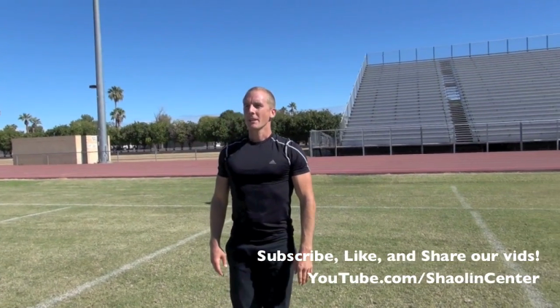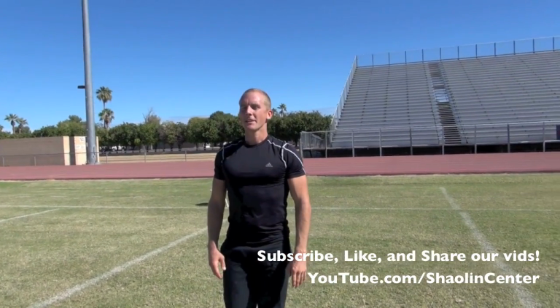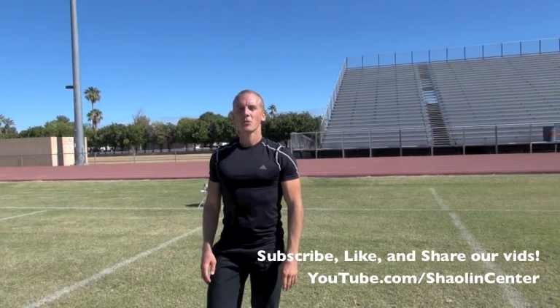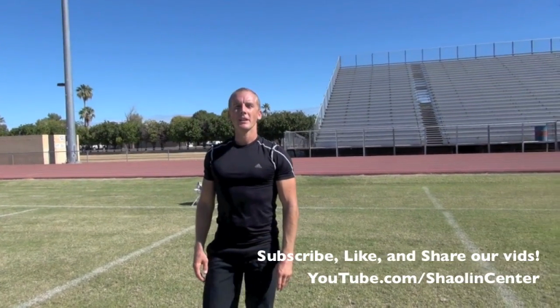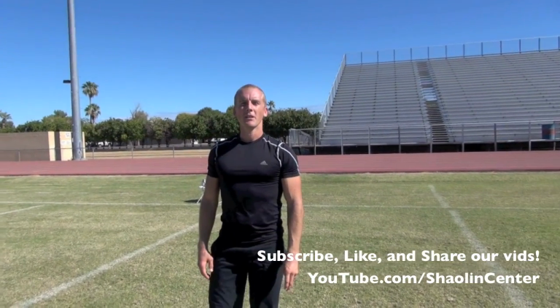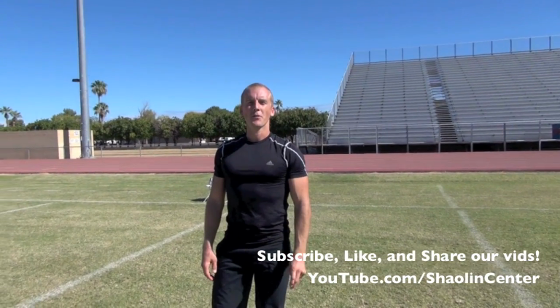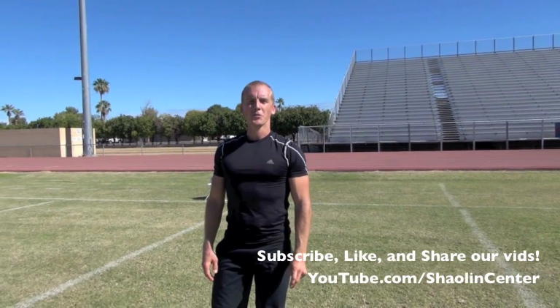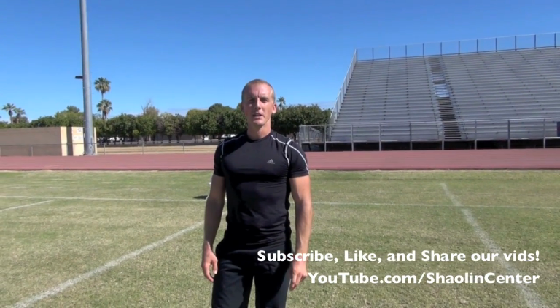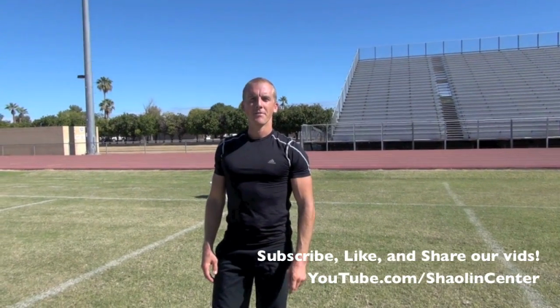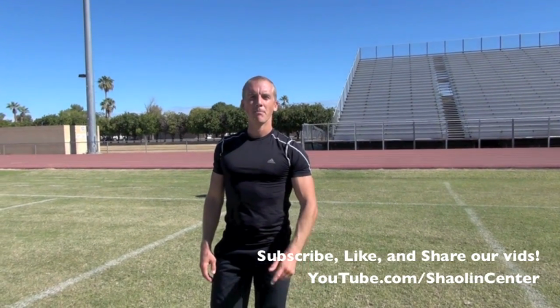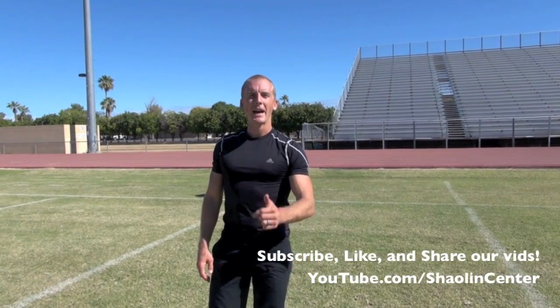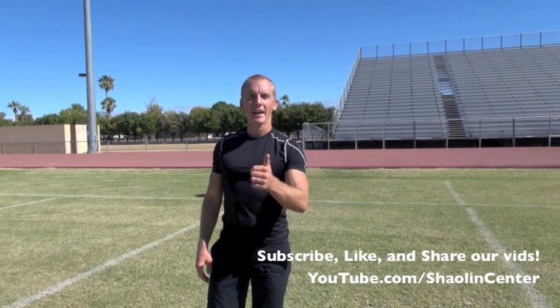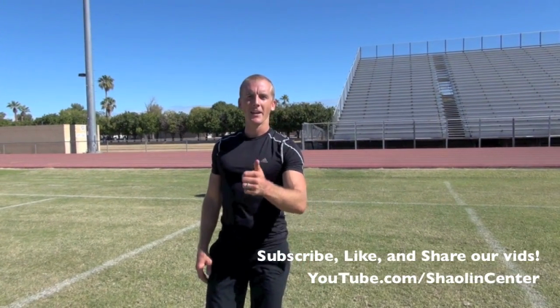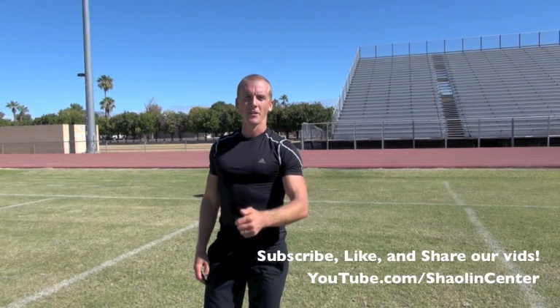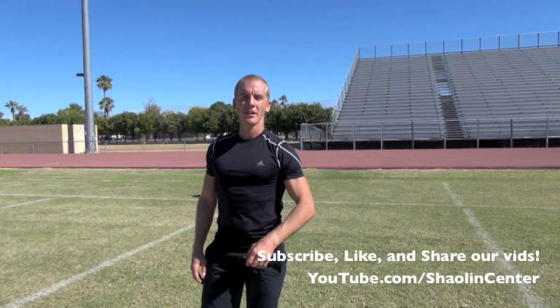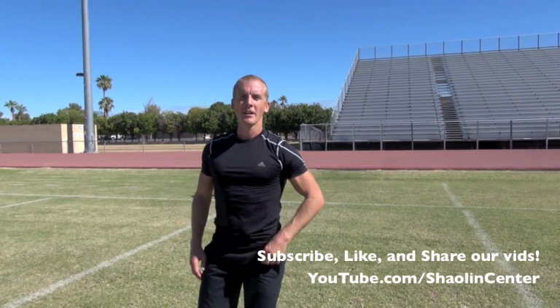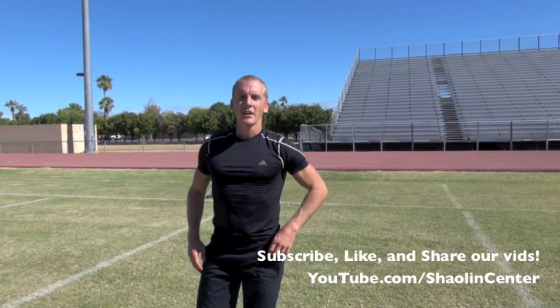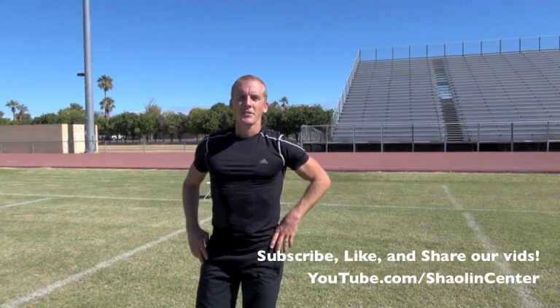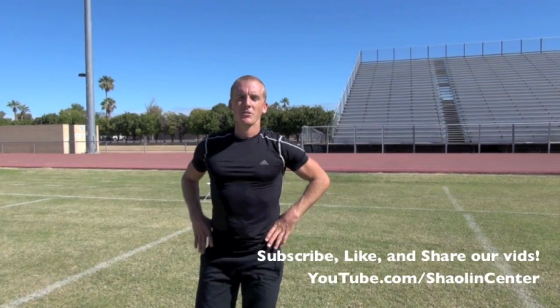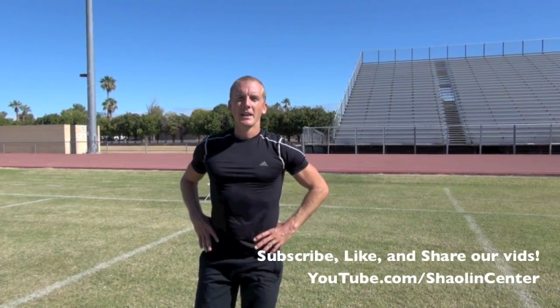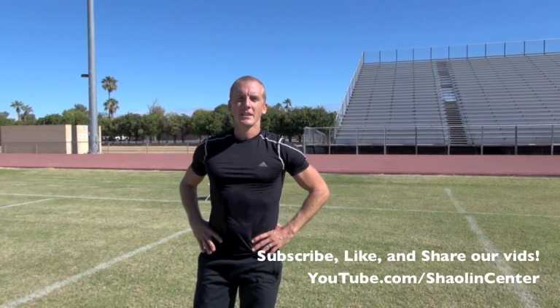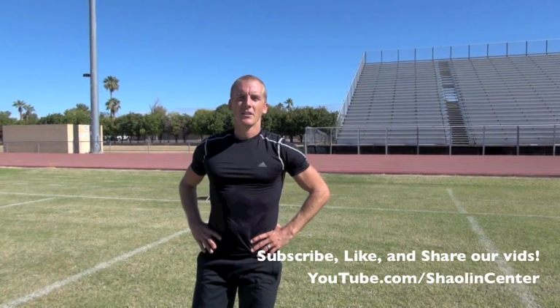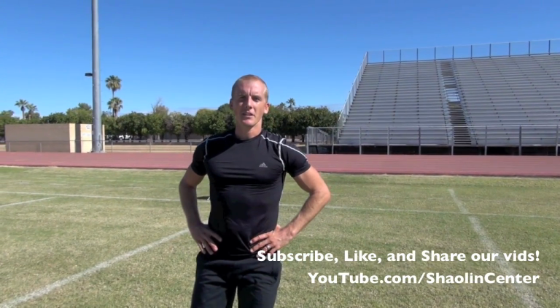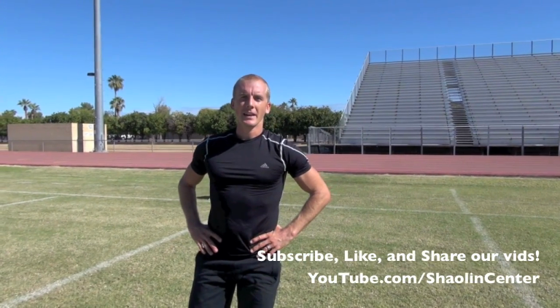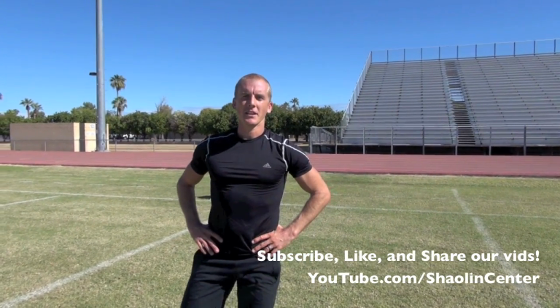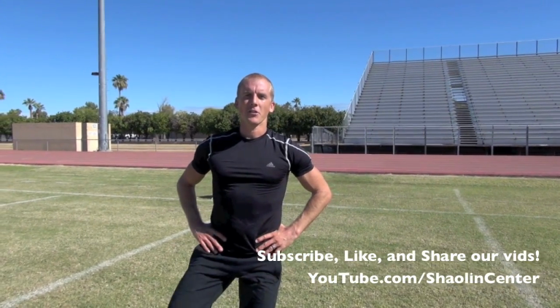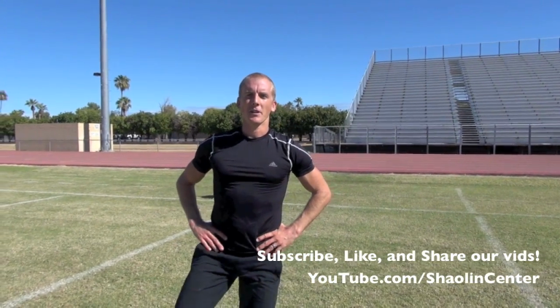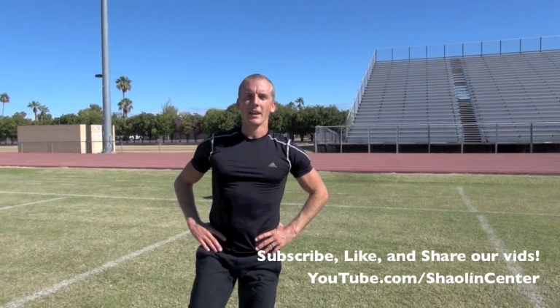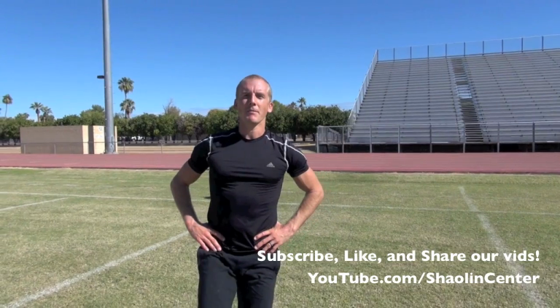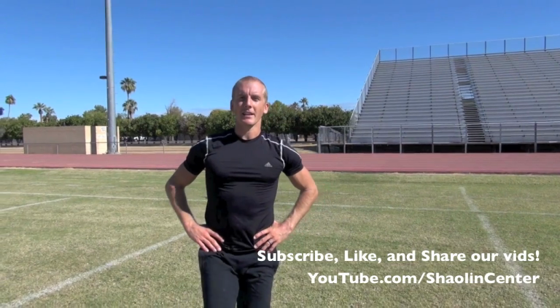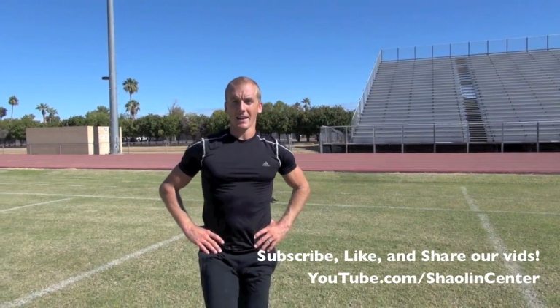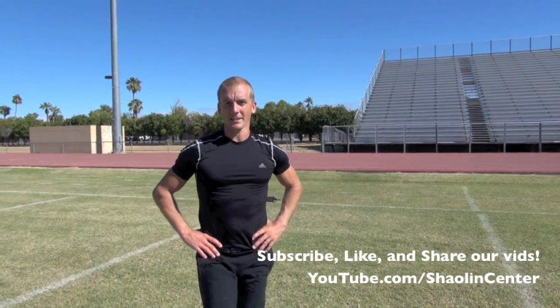Let's do it again full speed from the back angle so you guys can learn as if you're really in my class.